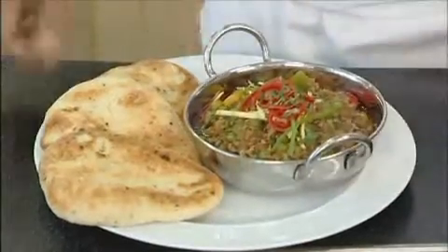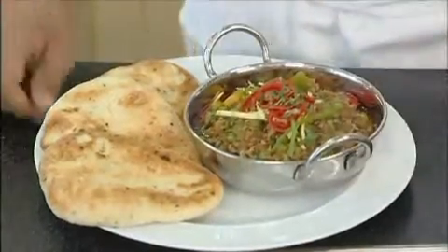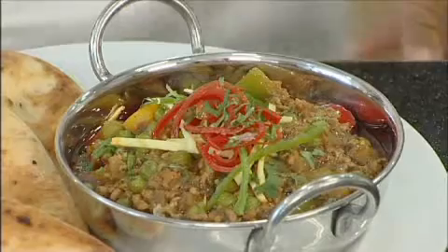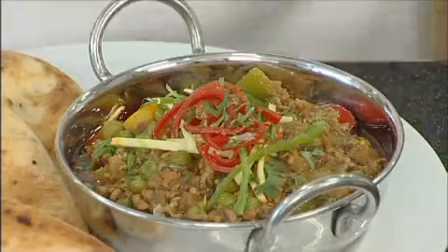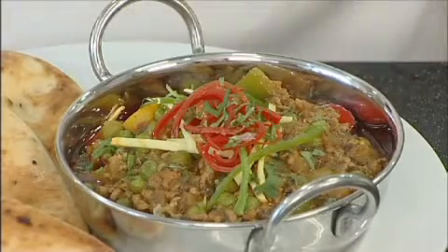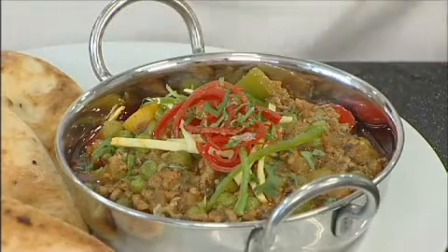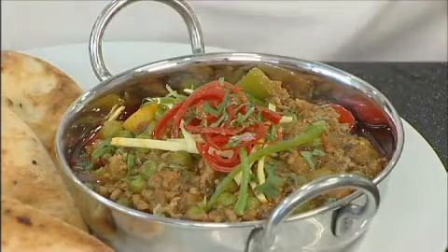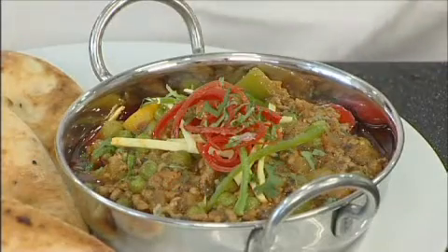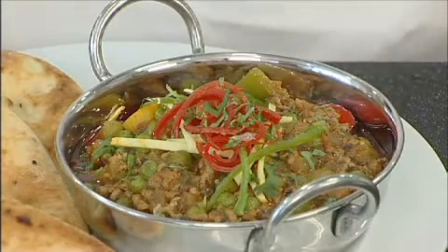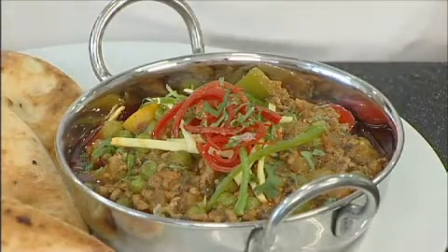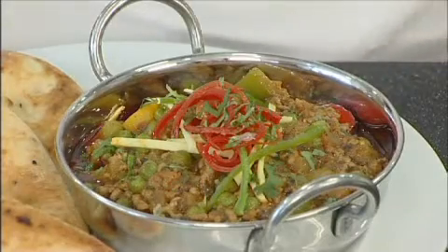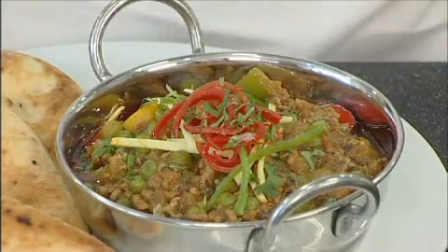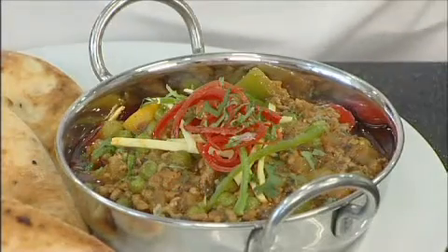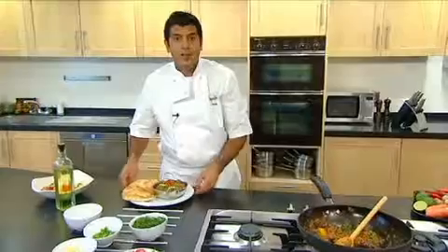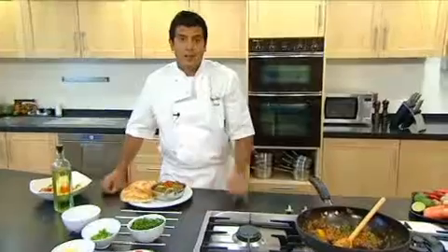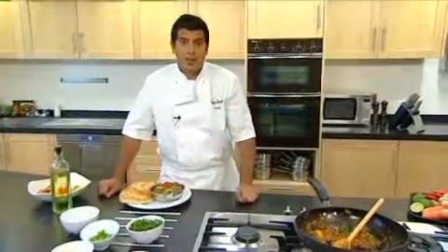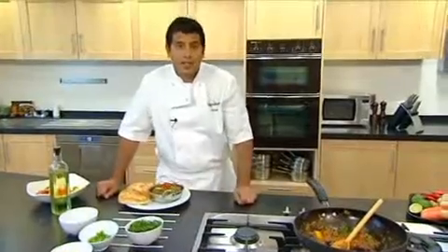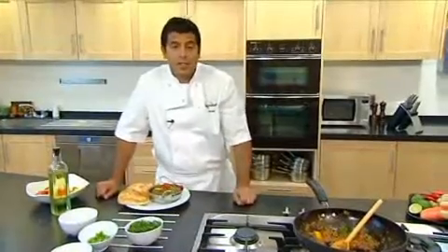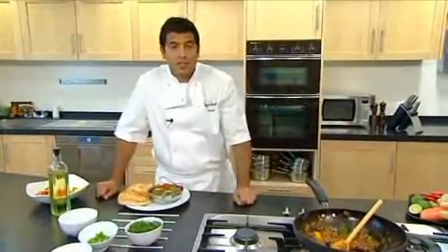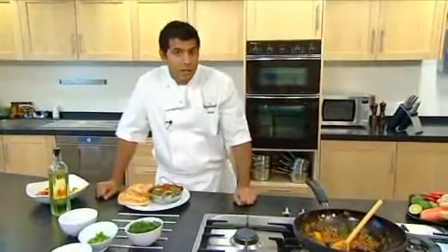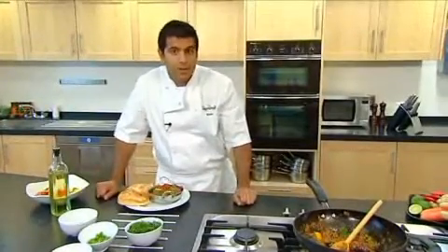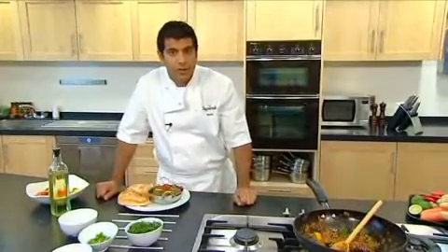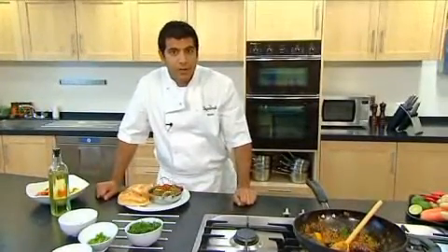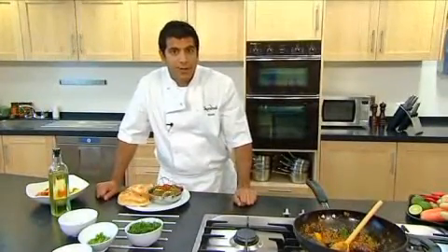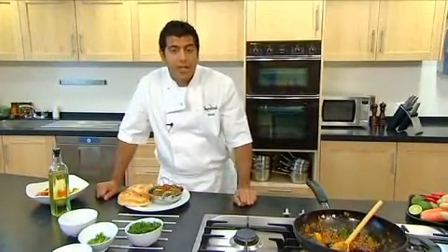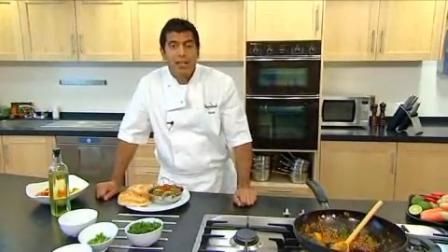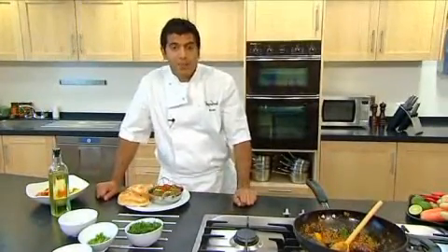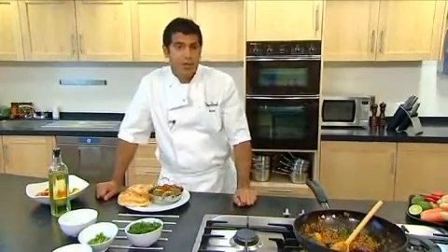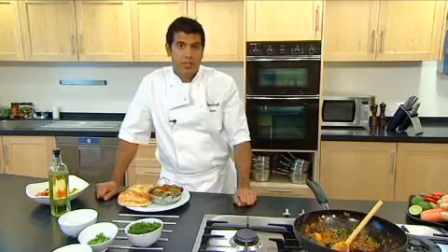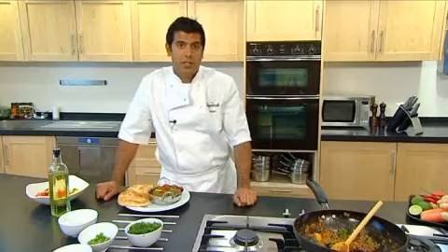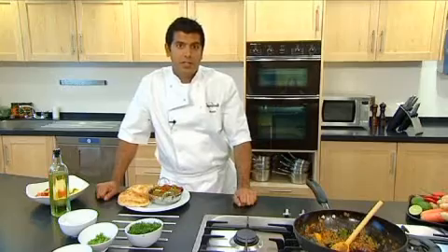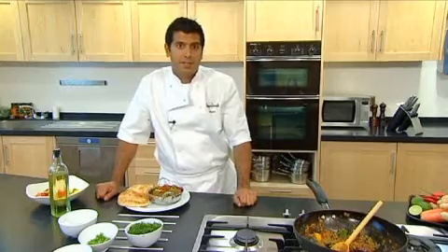So there you are. Trust me, this is so simple to do and it's absolutely delicious.